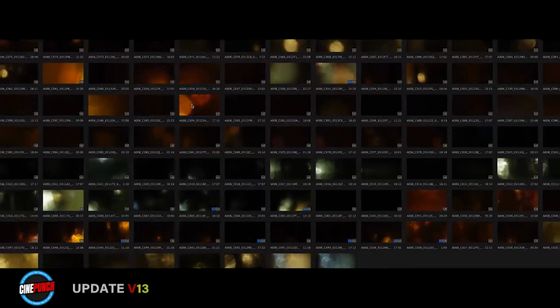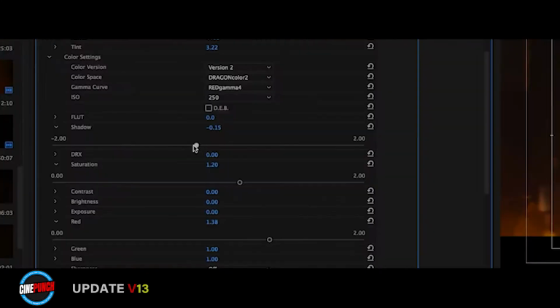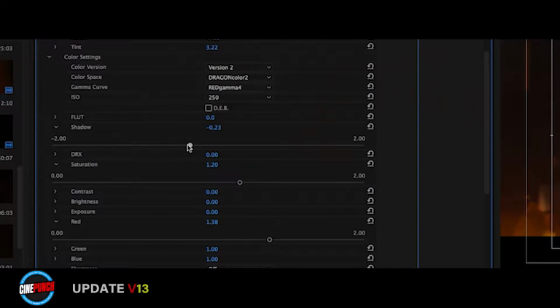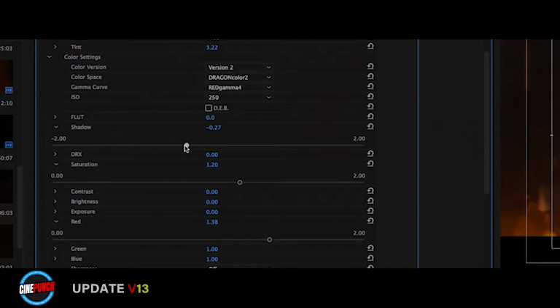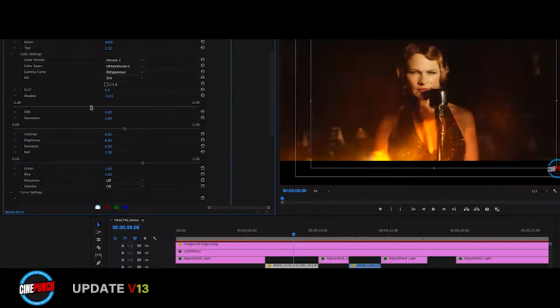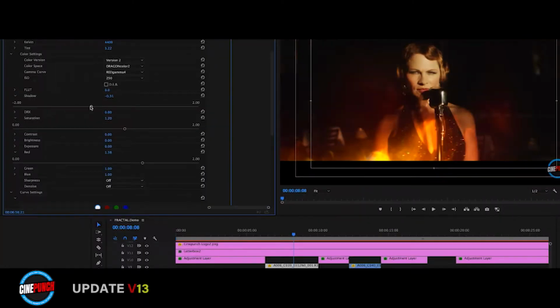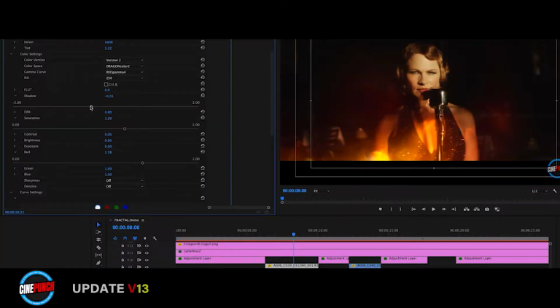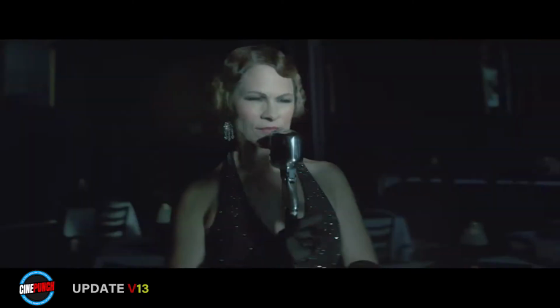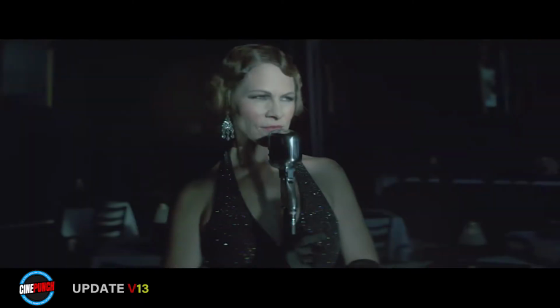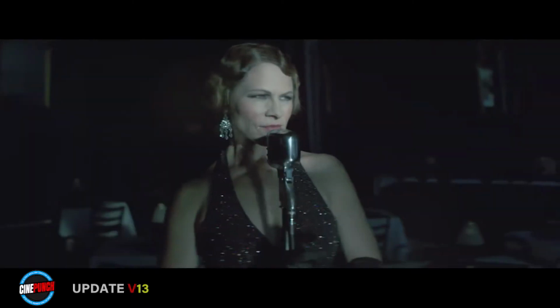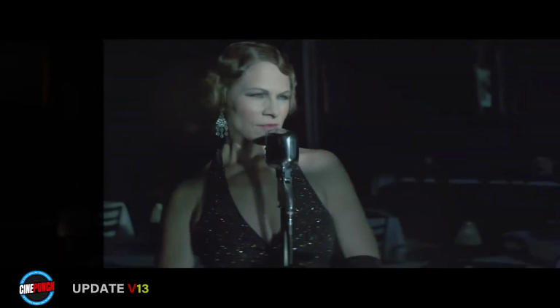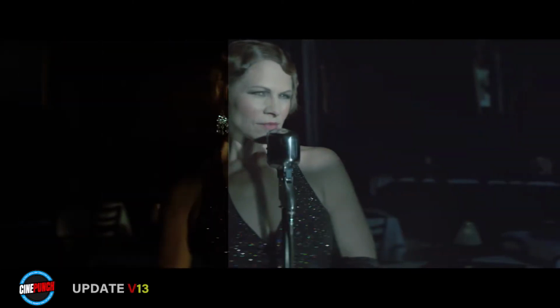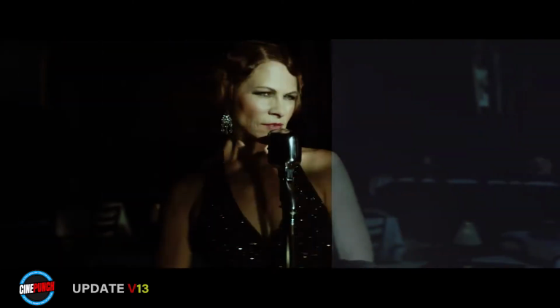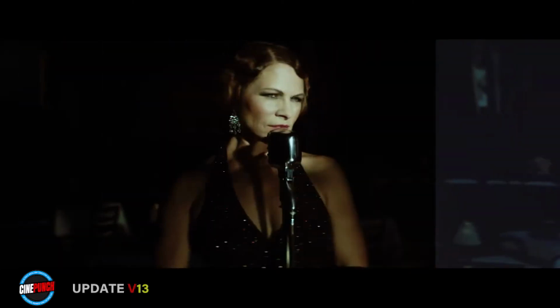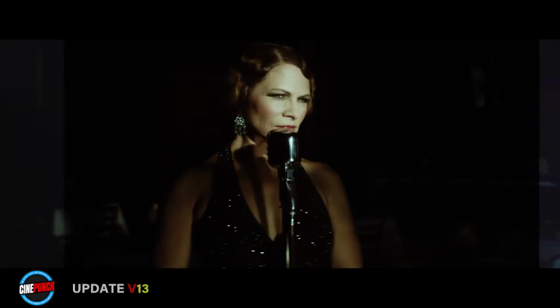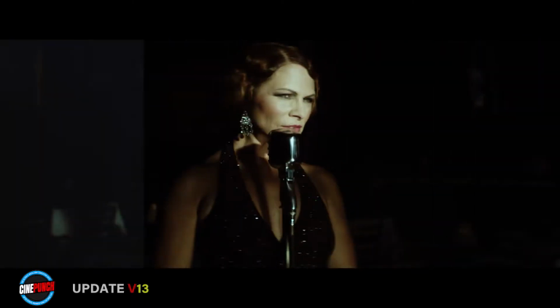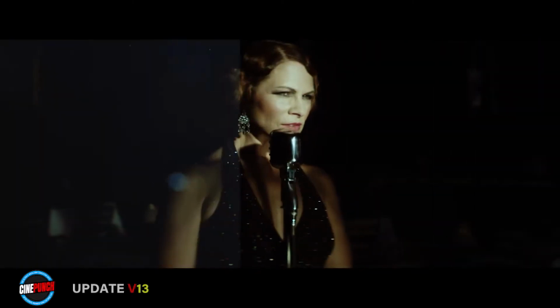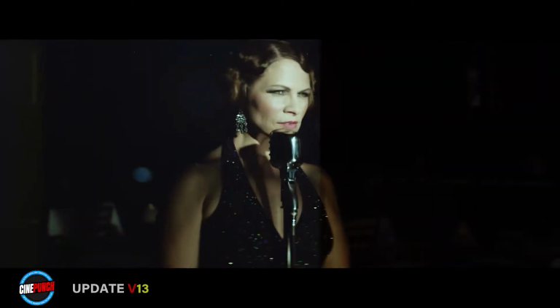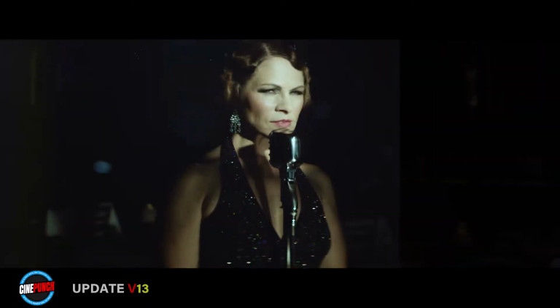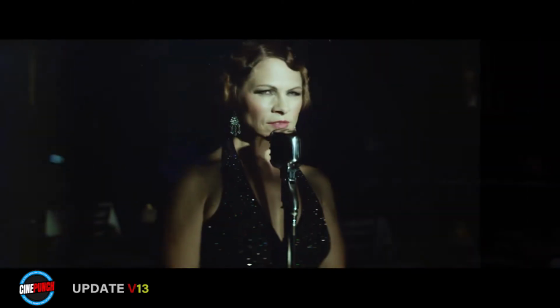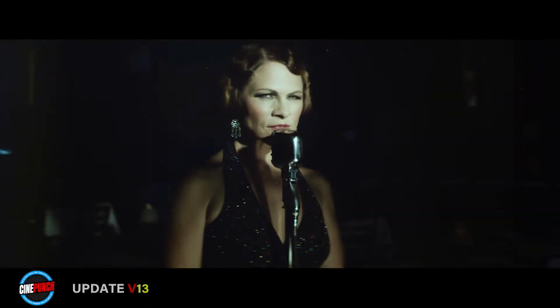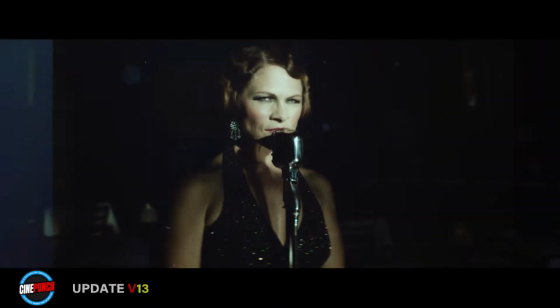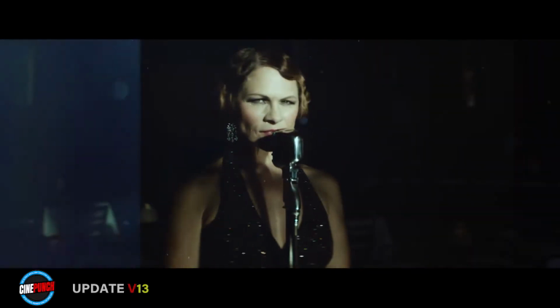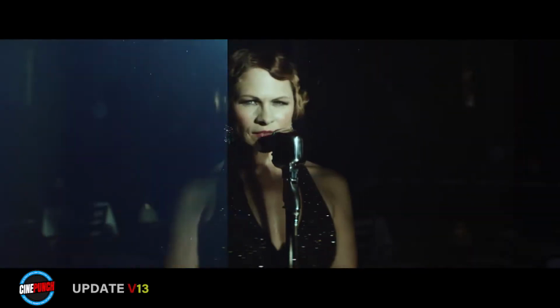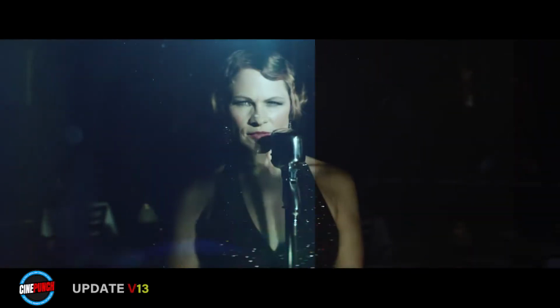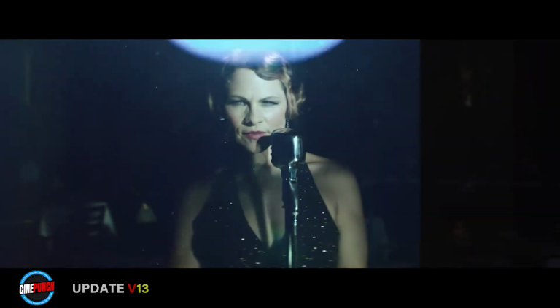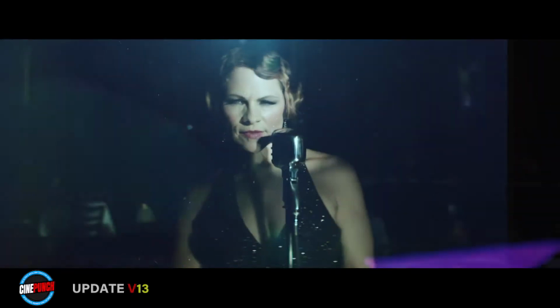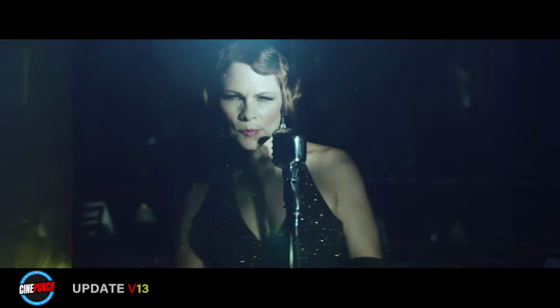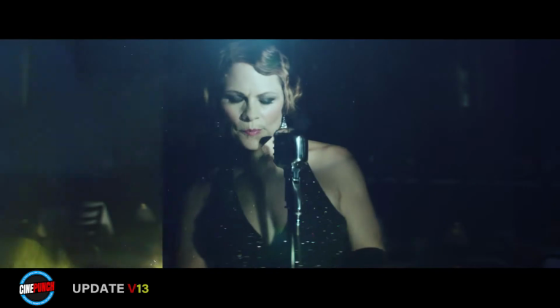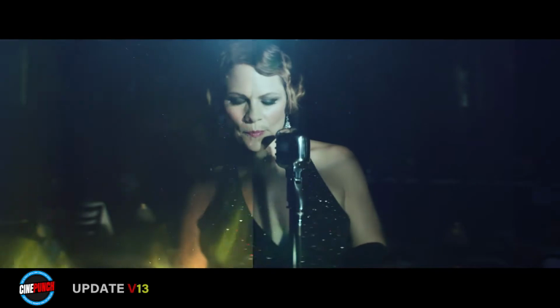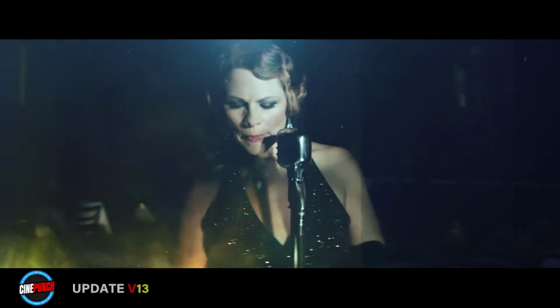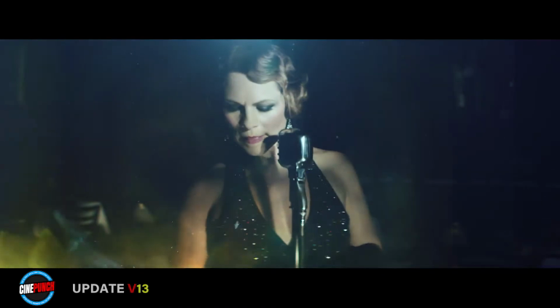Cinepunch was created to give digital artists an abundance of tools and controls to enhance the final look of their project.